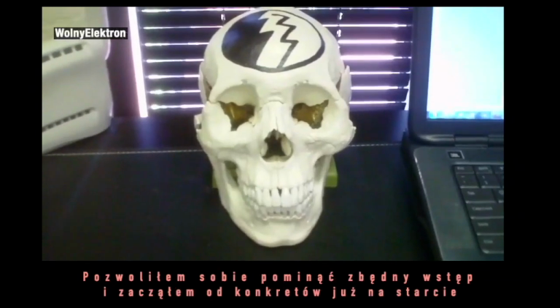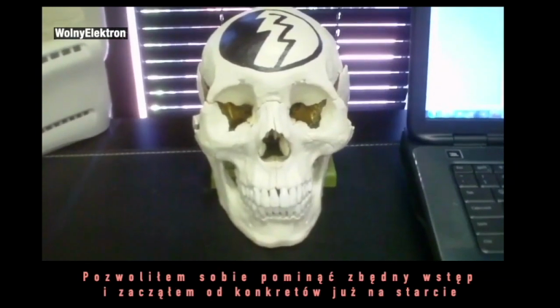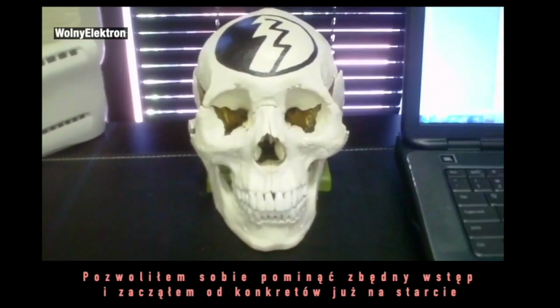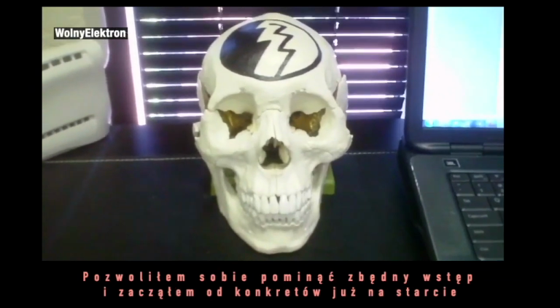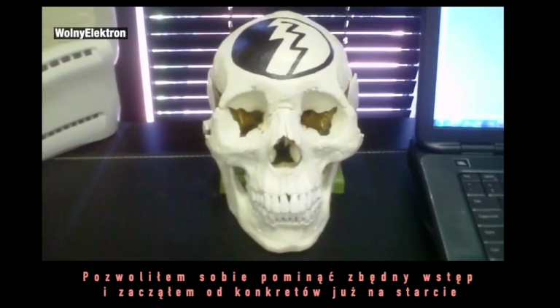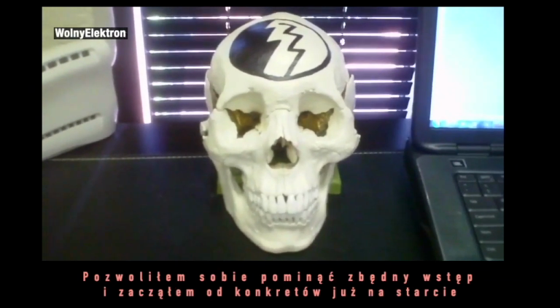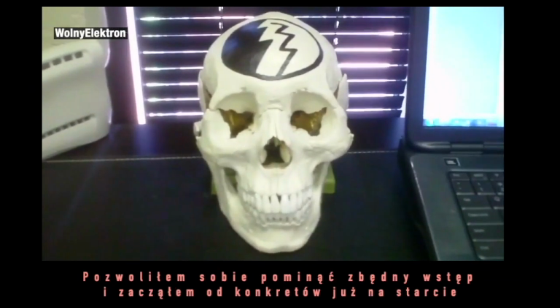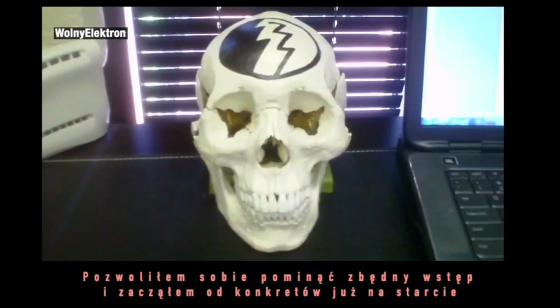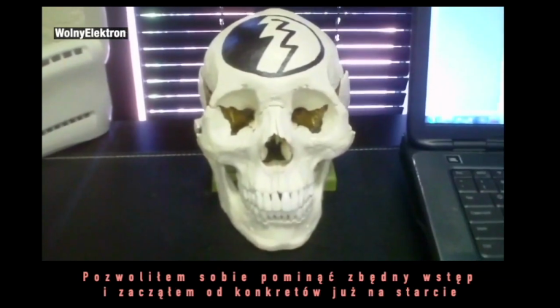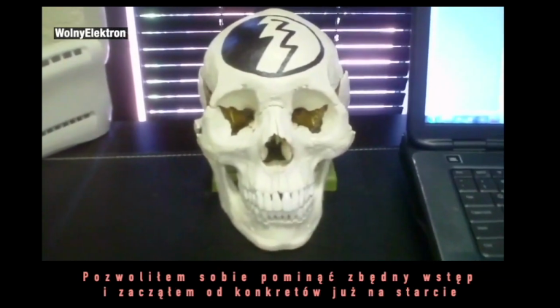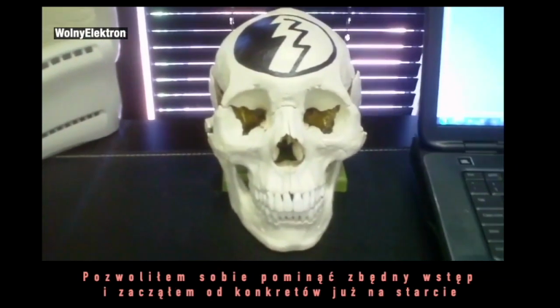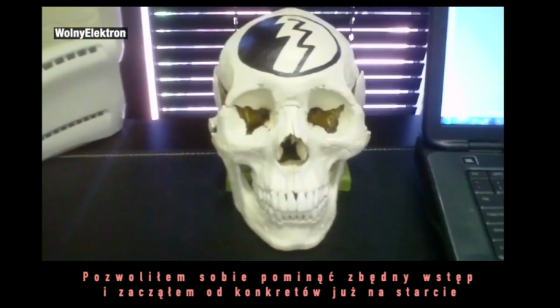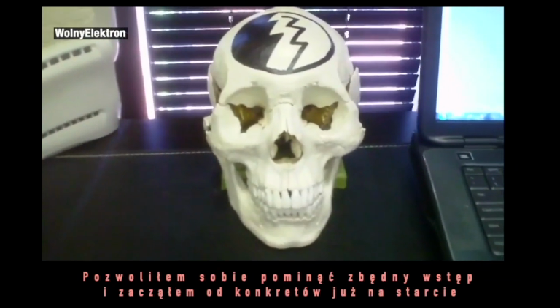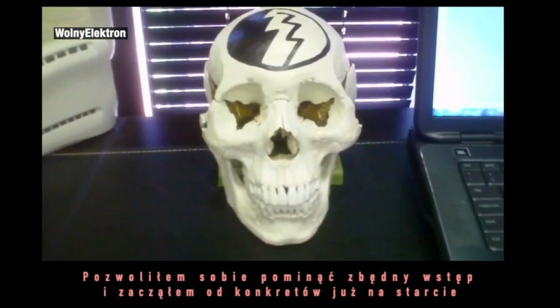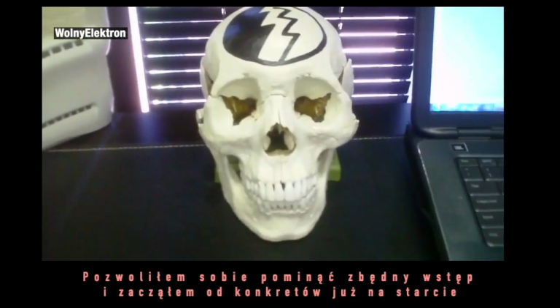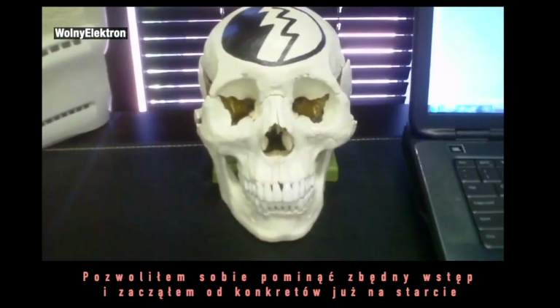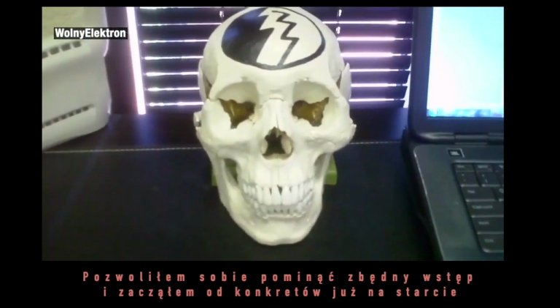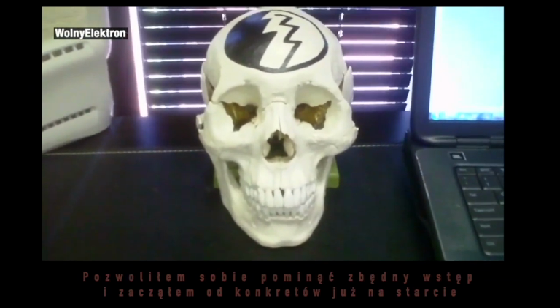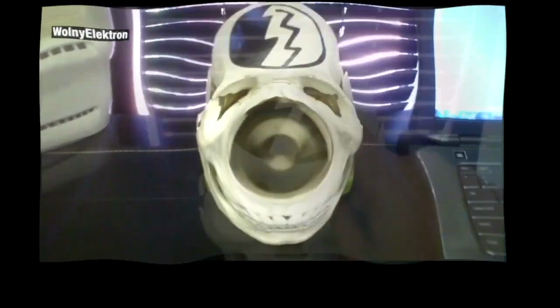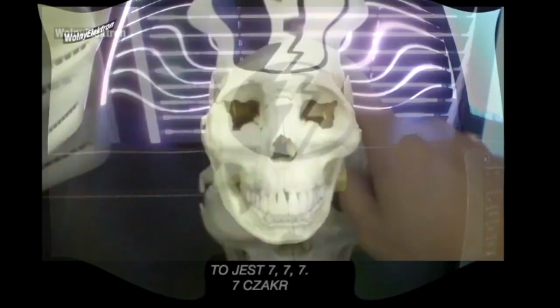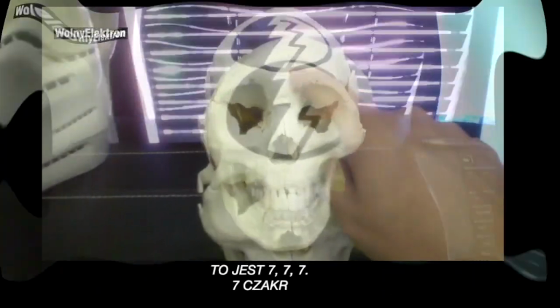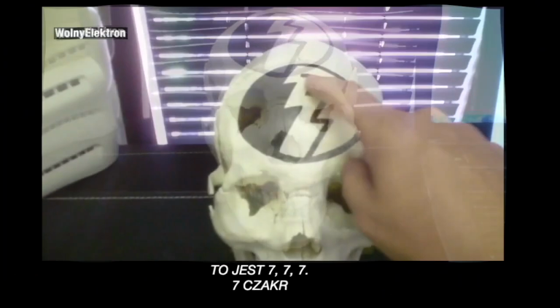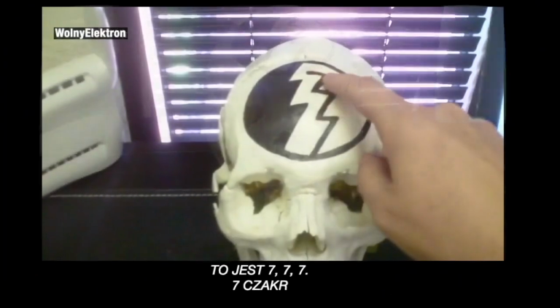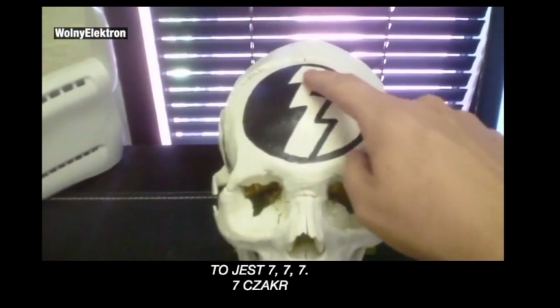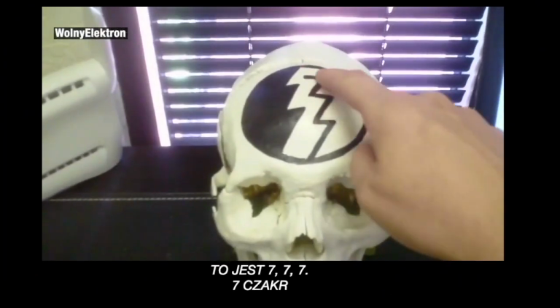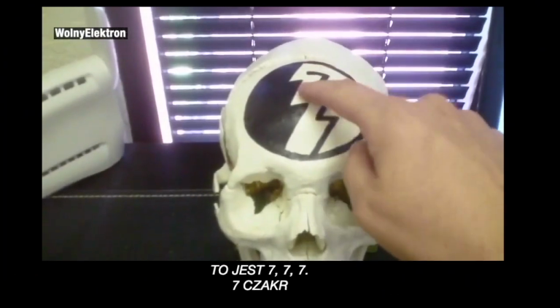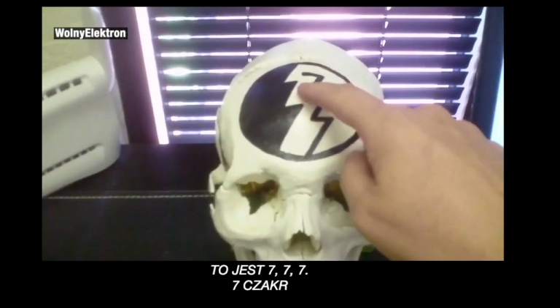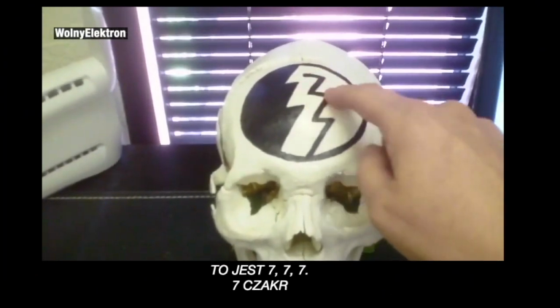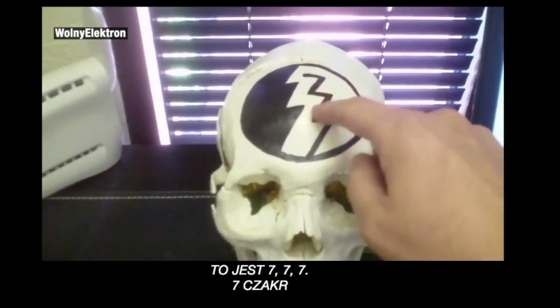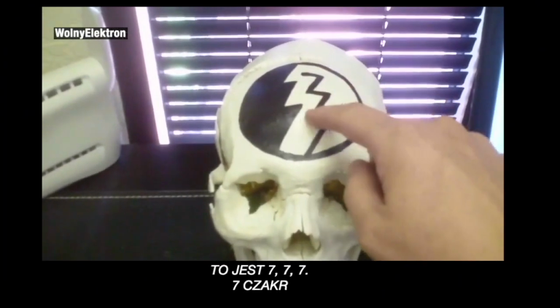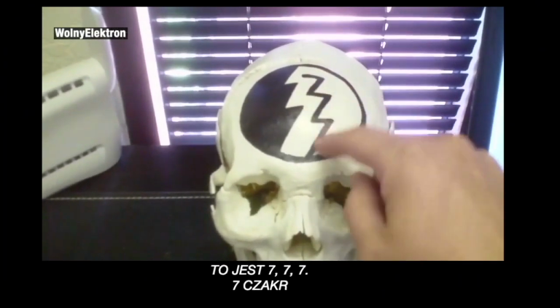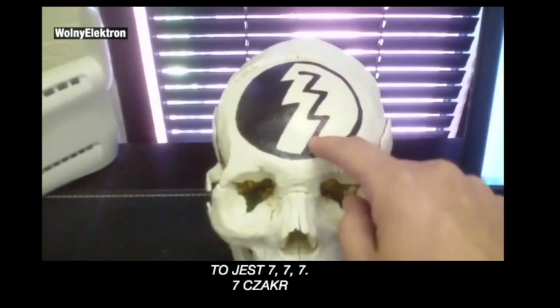Hello, boys and girls, fellow cosmonauts. This is John. I've got a little video here, and this is 777.